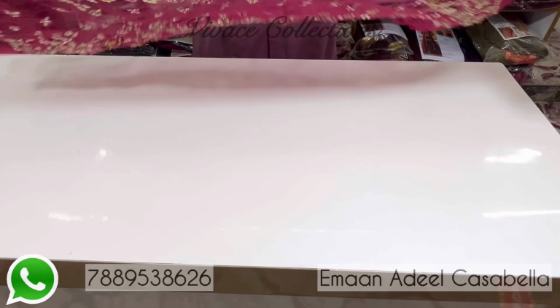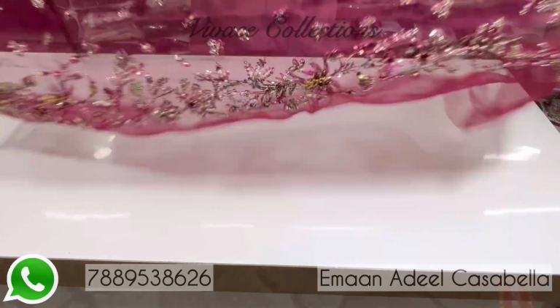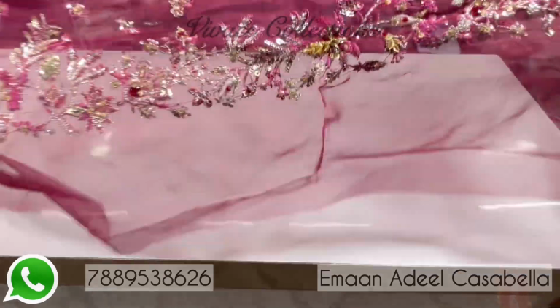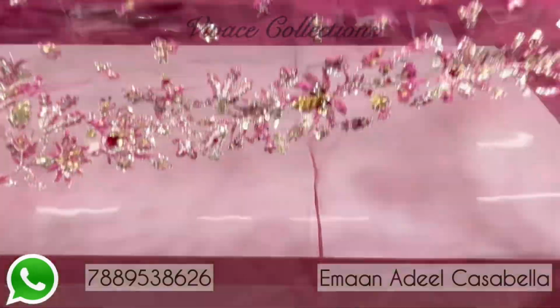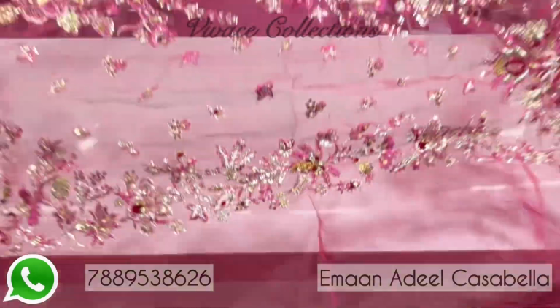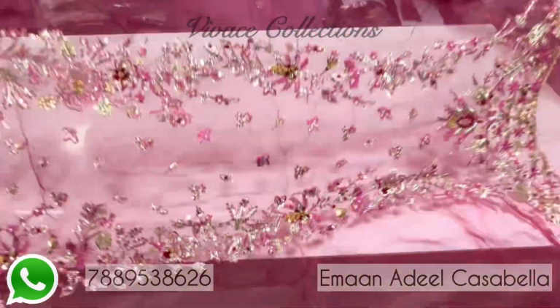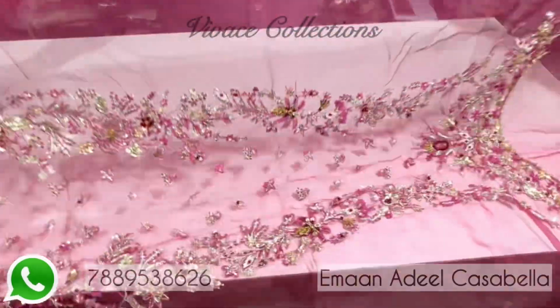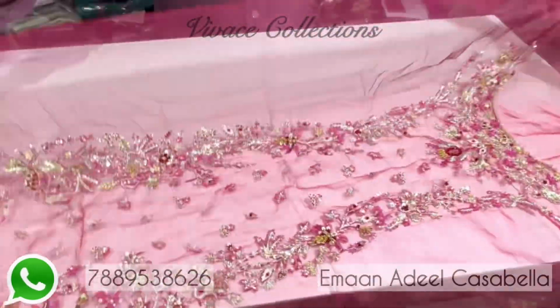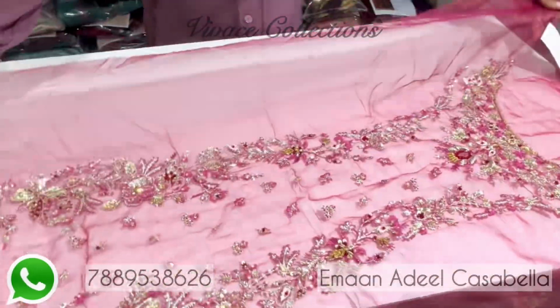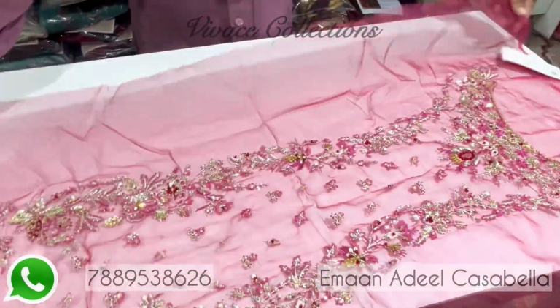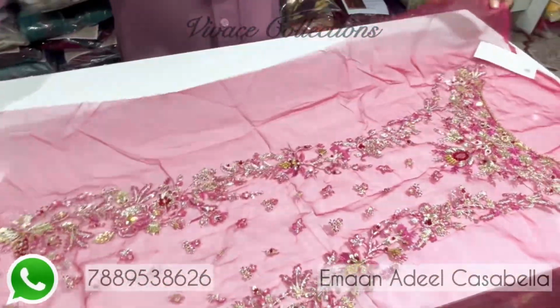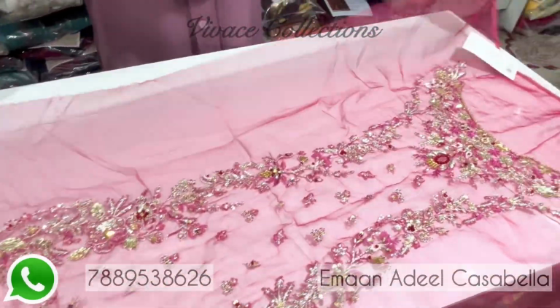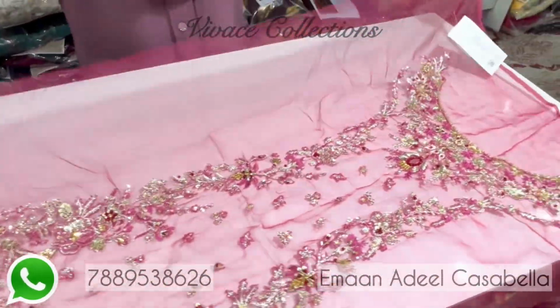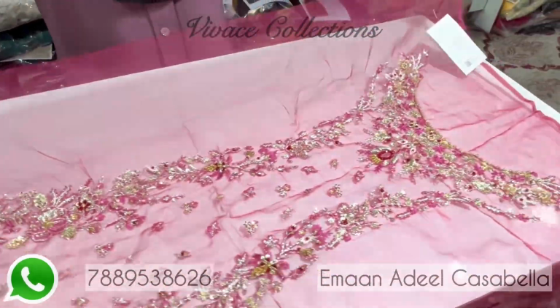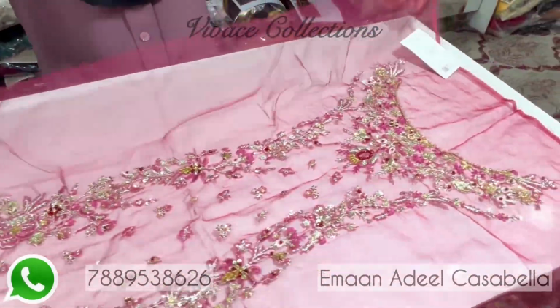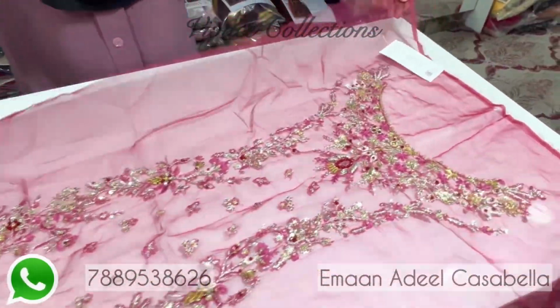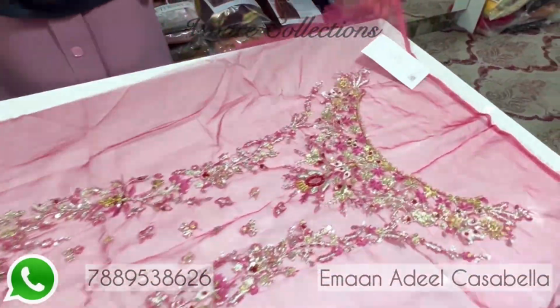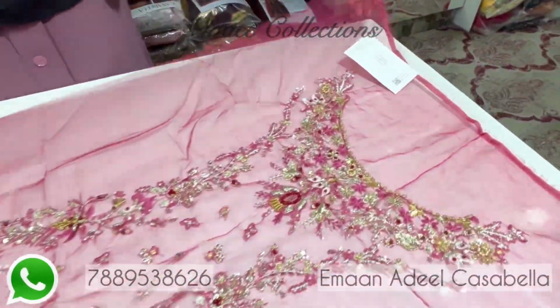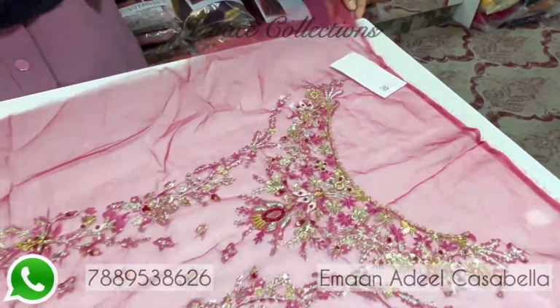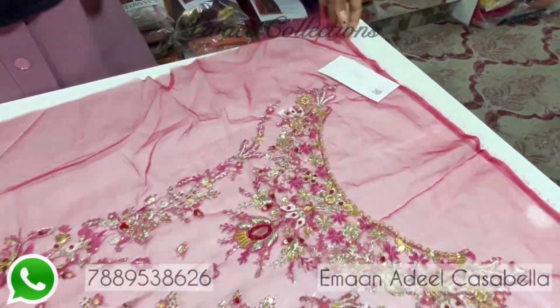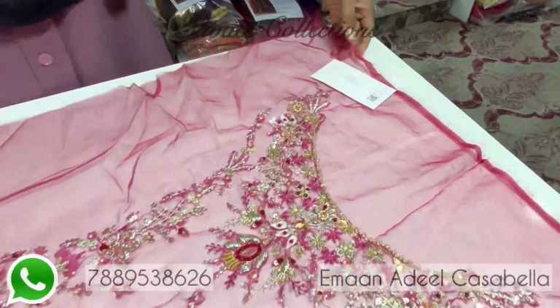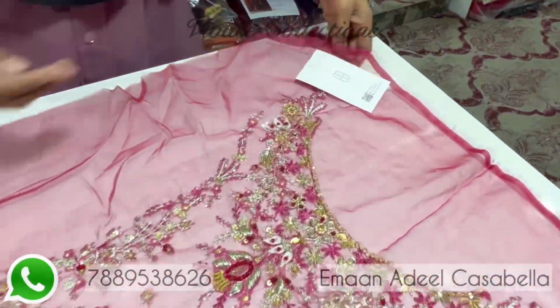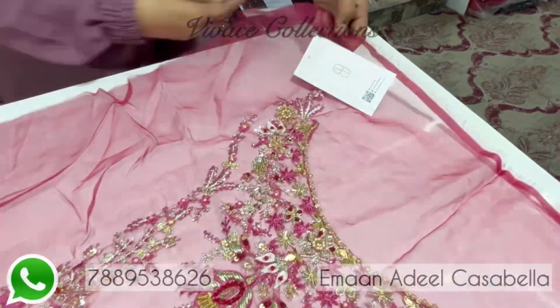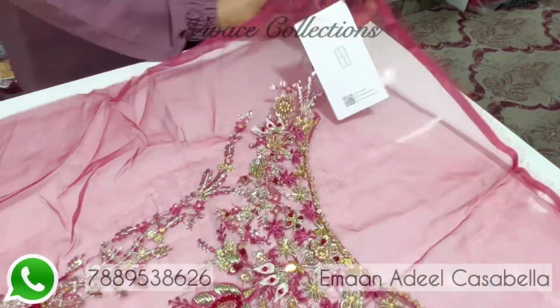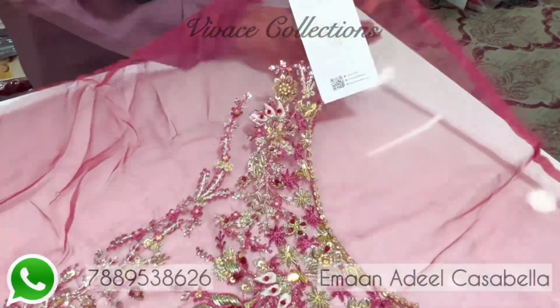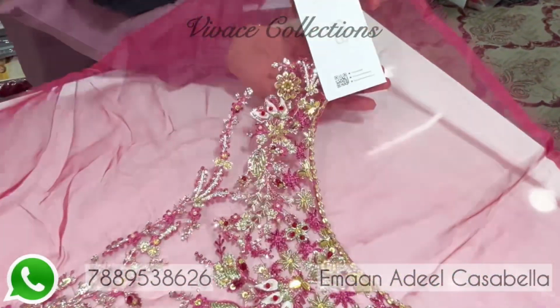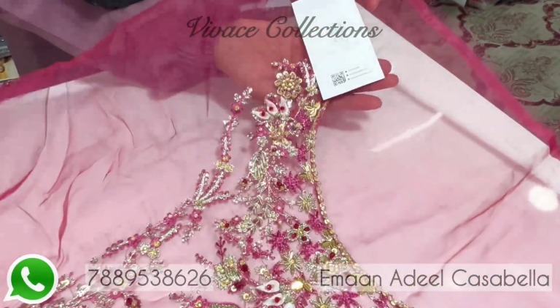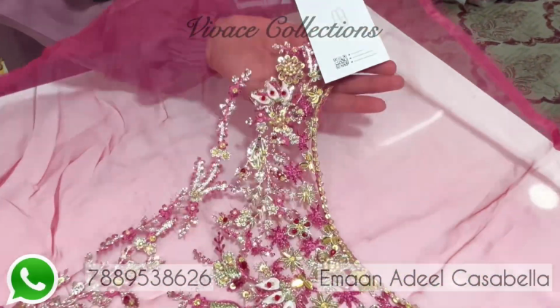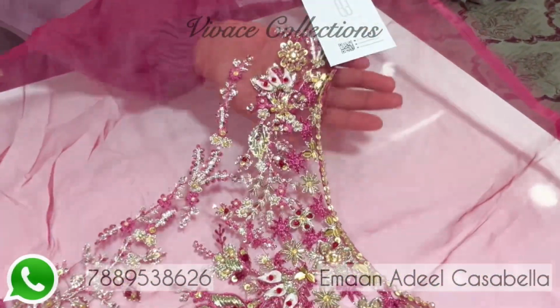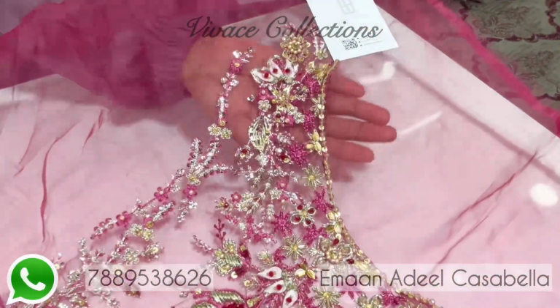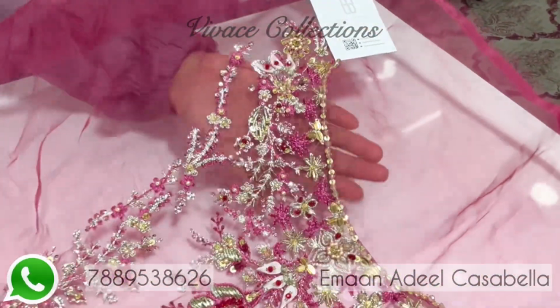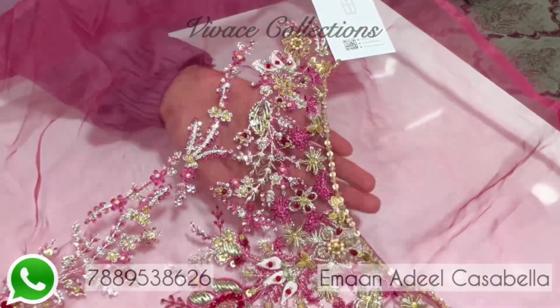Hello by Iman Adi. Embroidered Organza for the front panel.